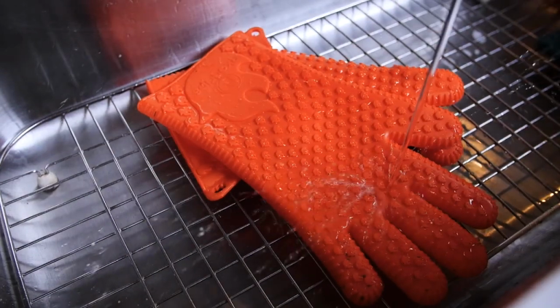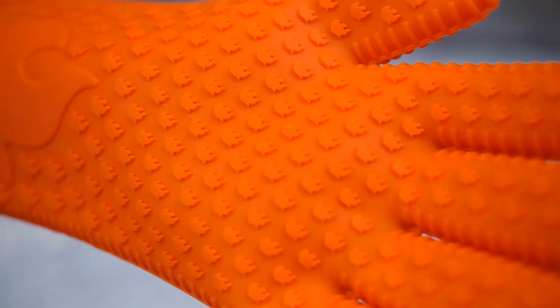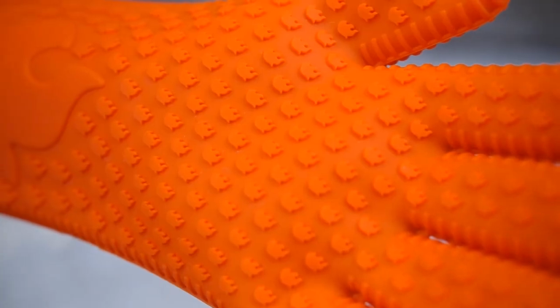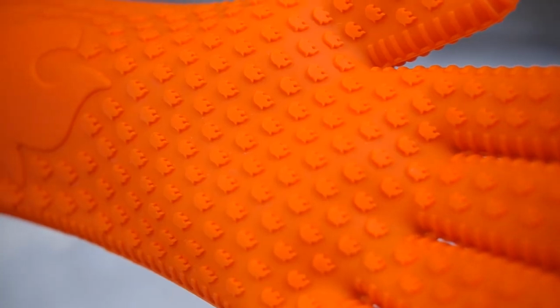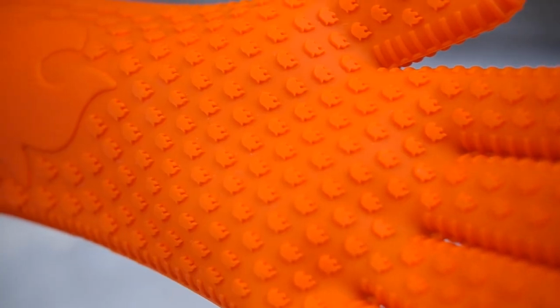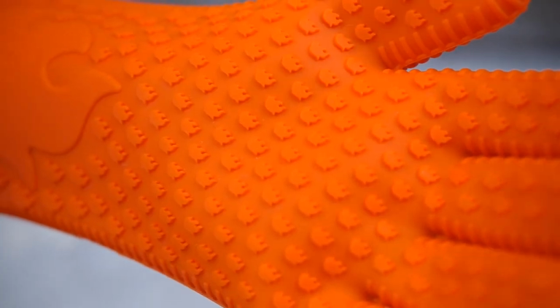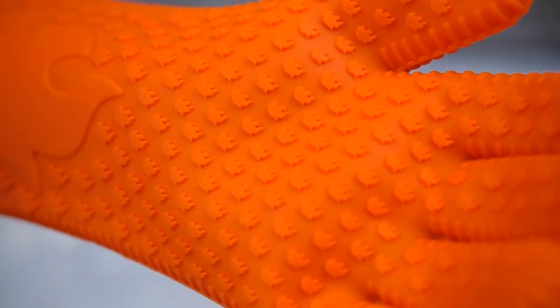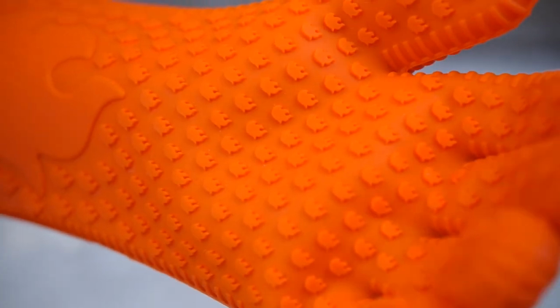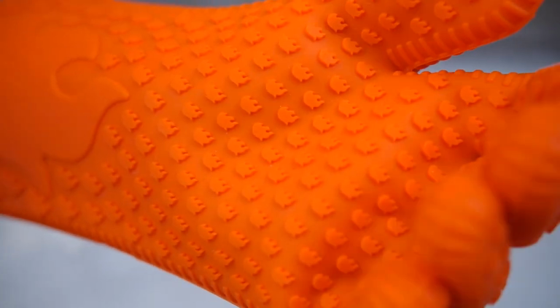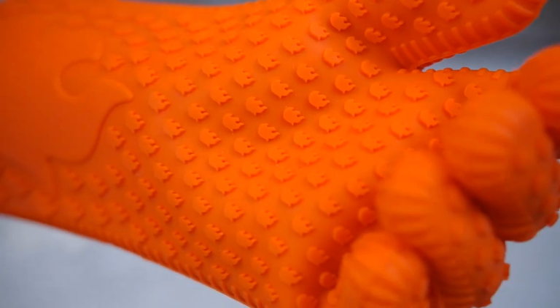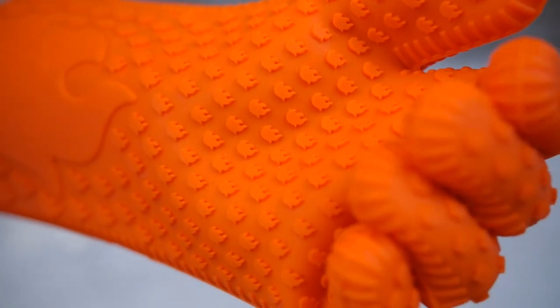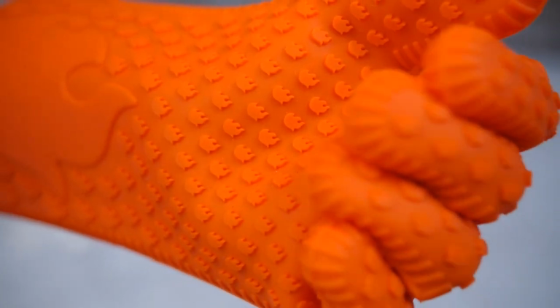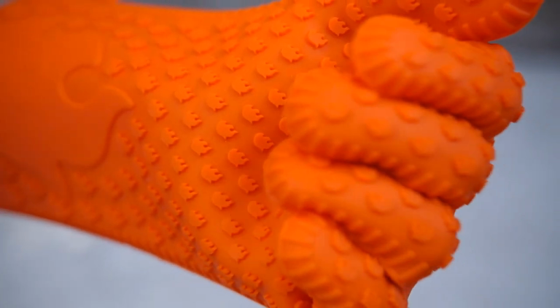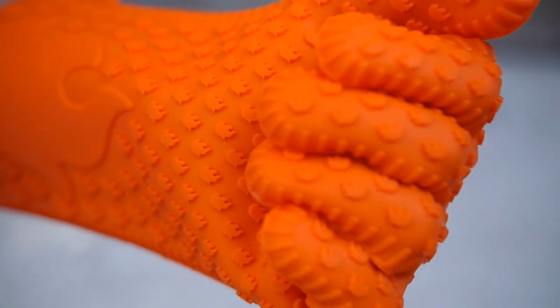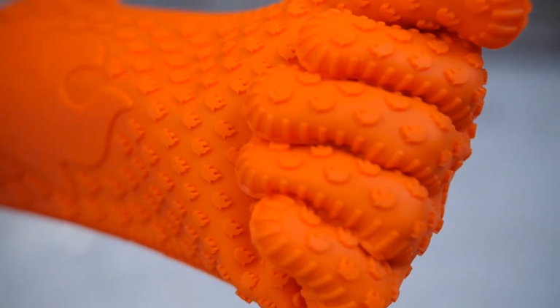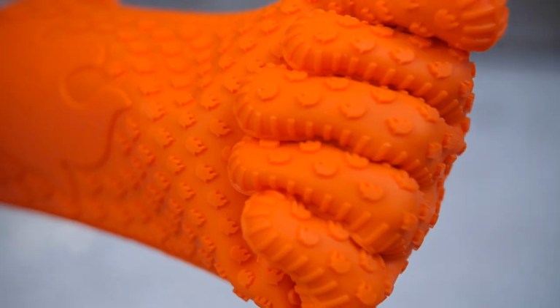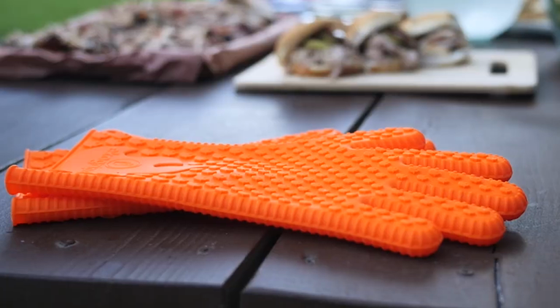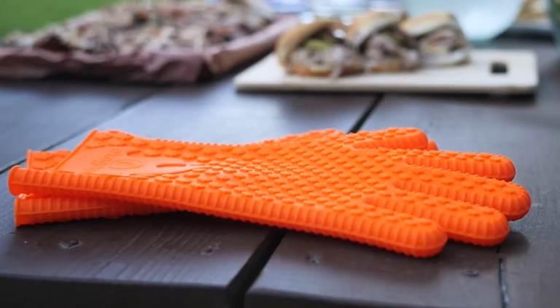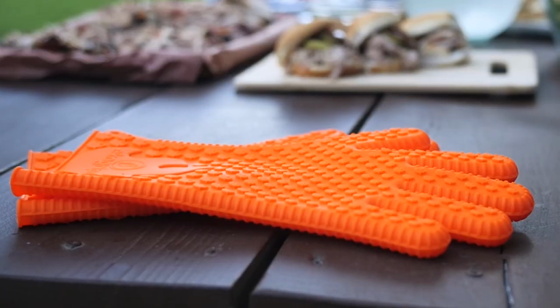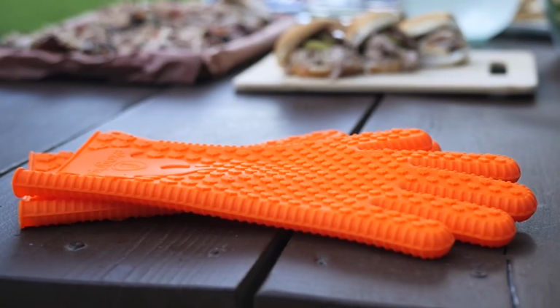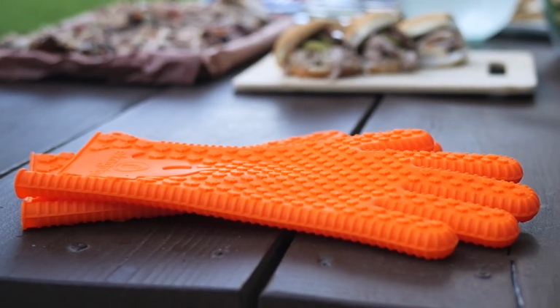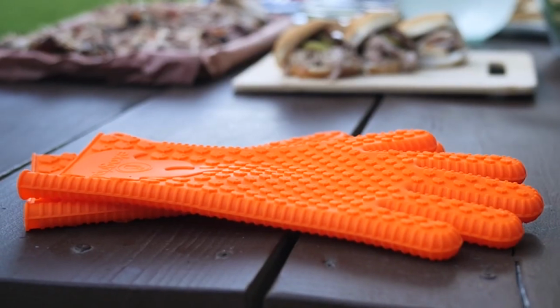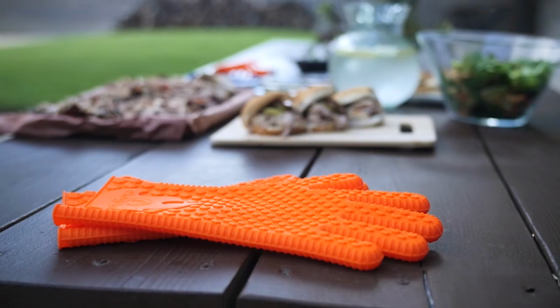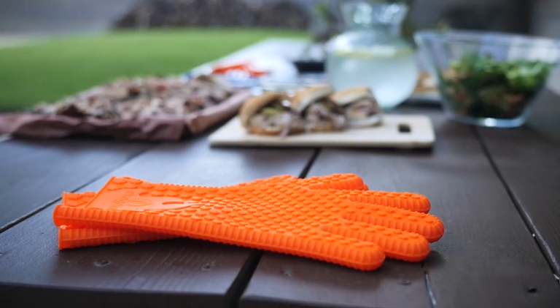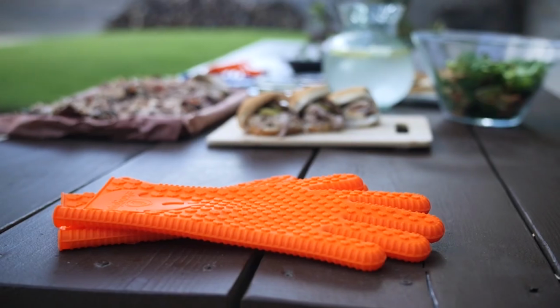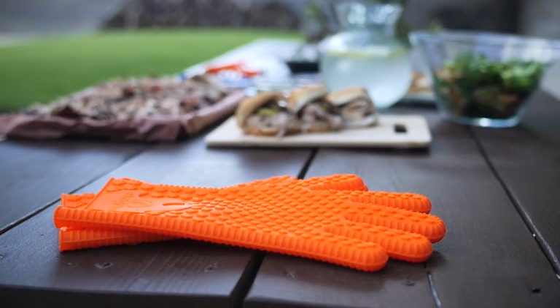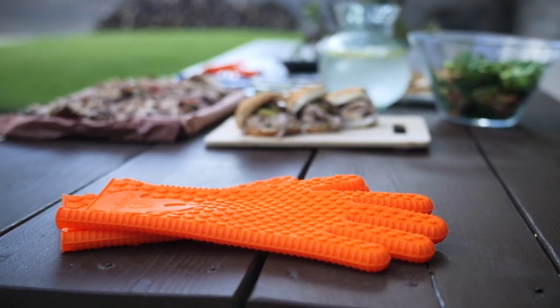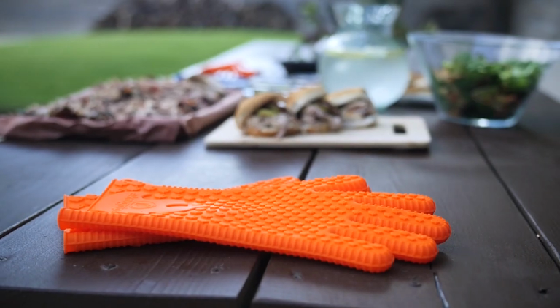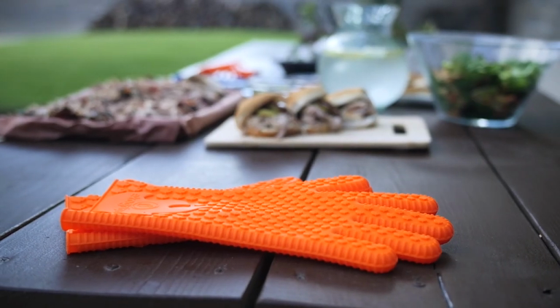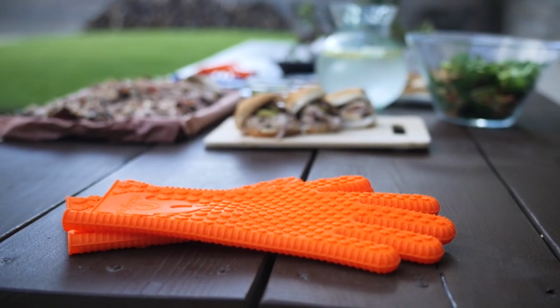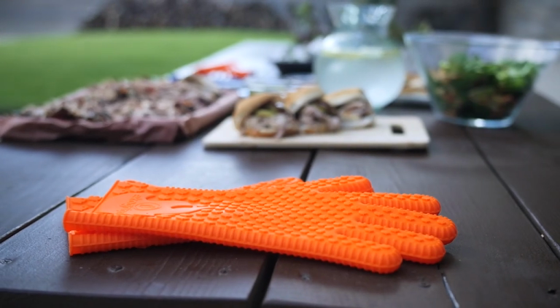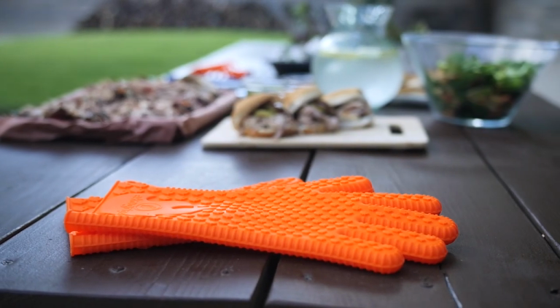Don't feel the burn again with our quality EcoGrip heat-resistant gloves from Jolly Green Products.